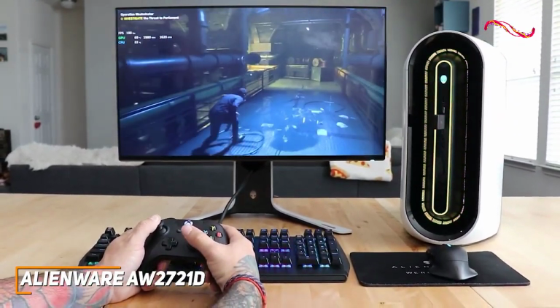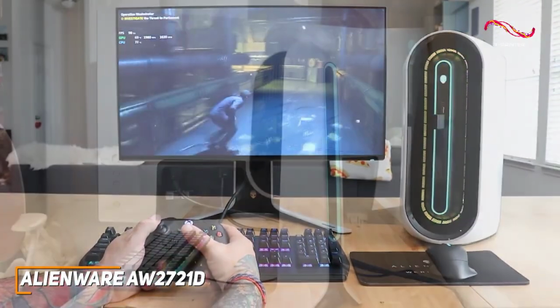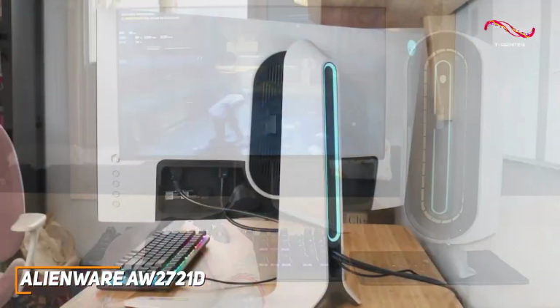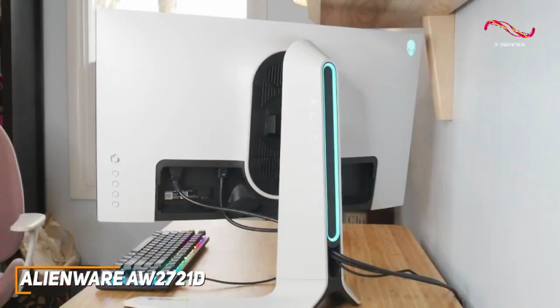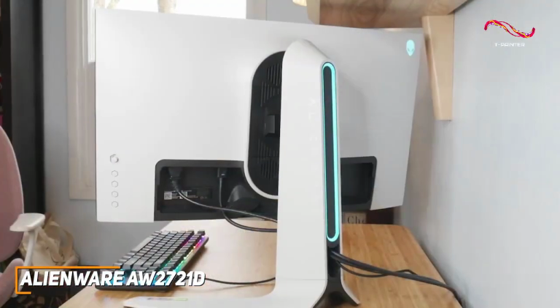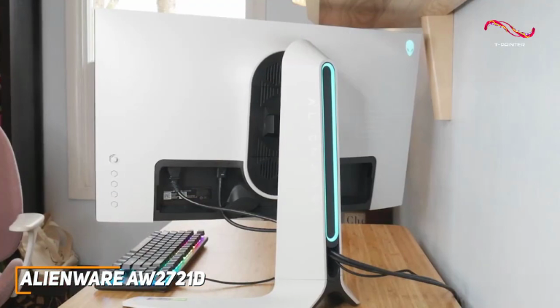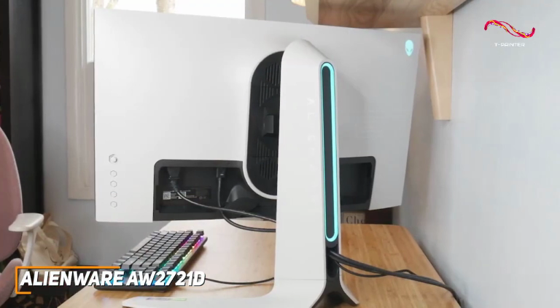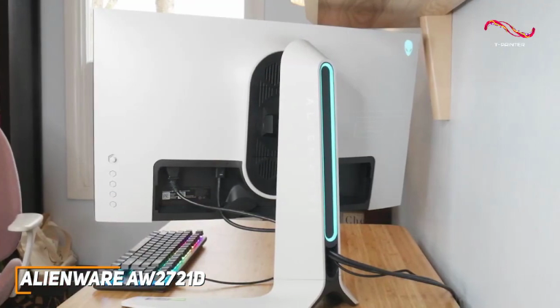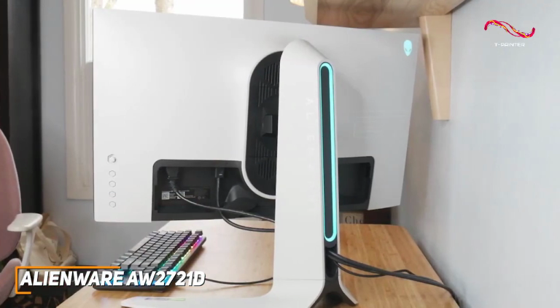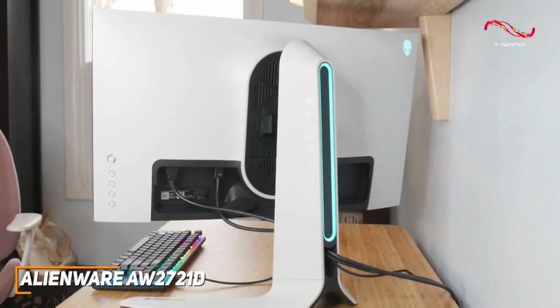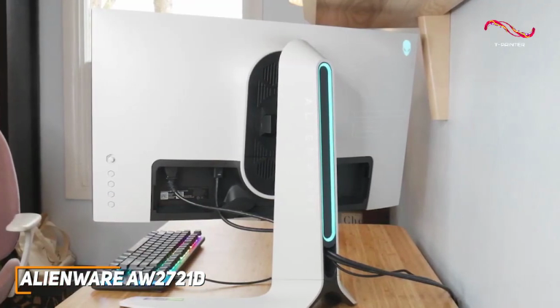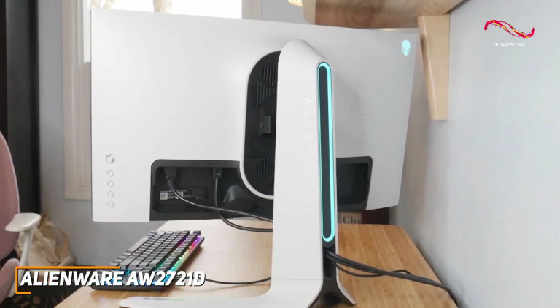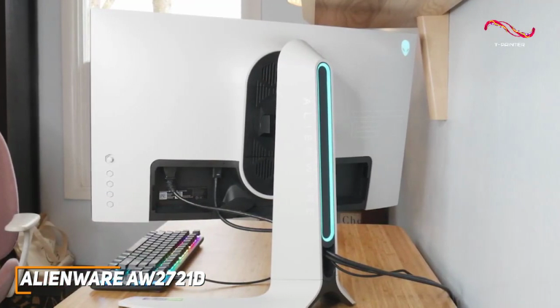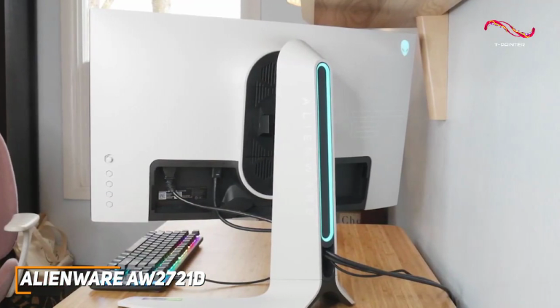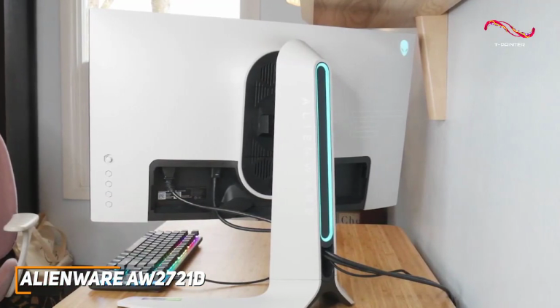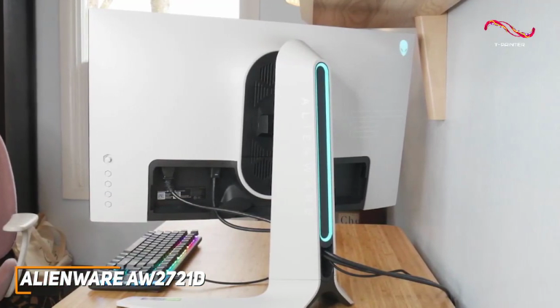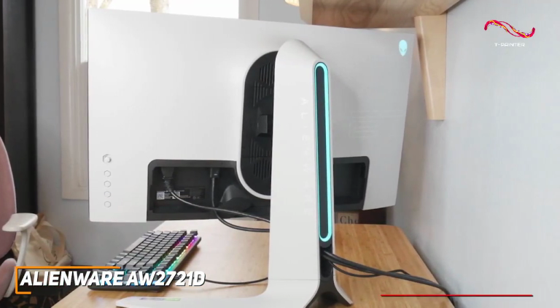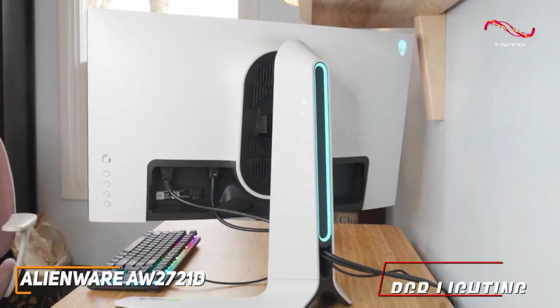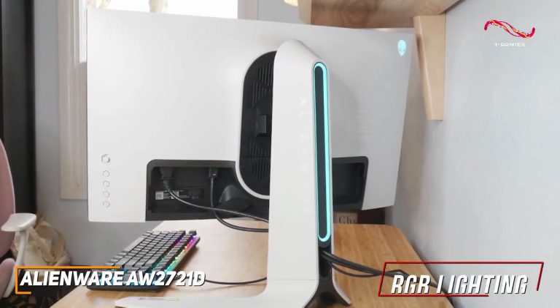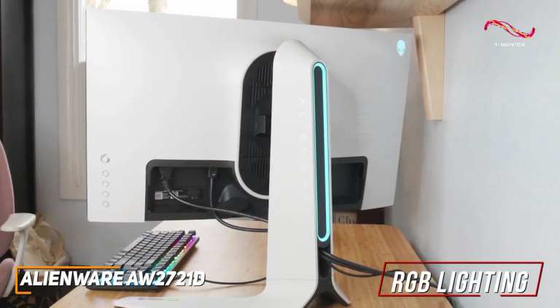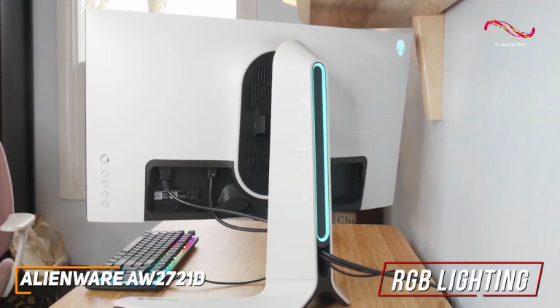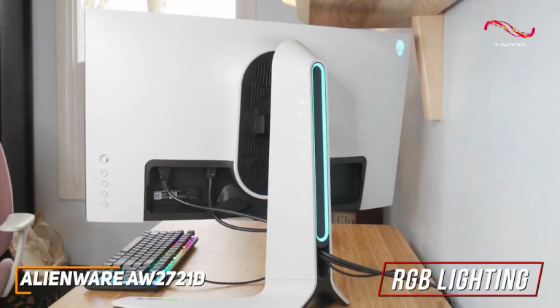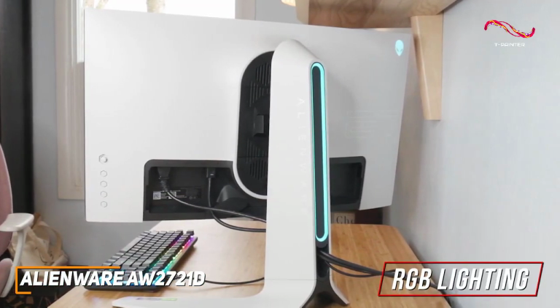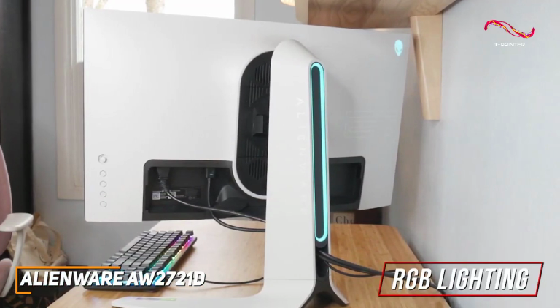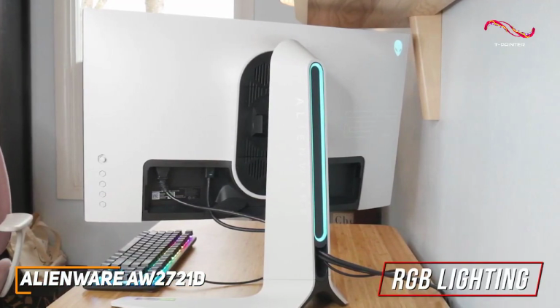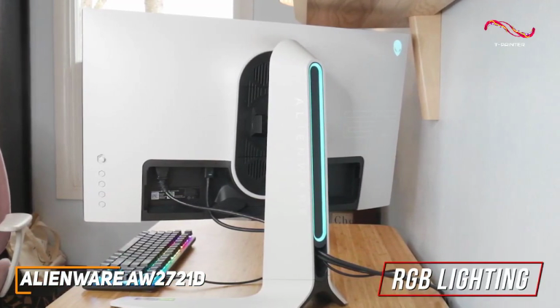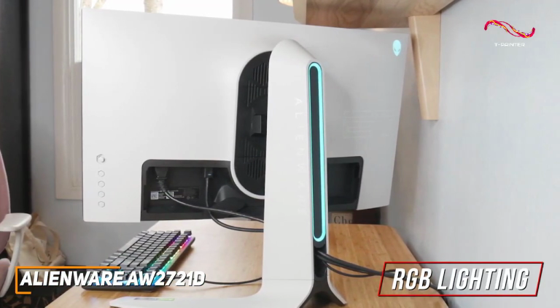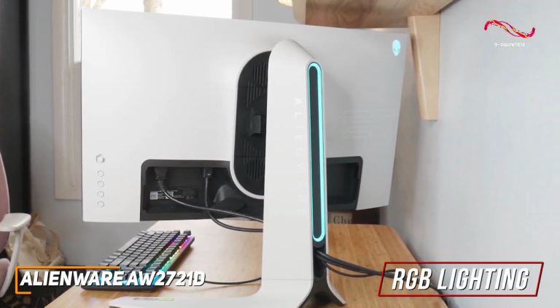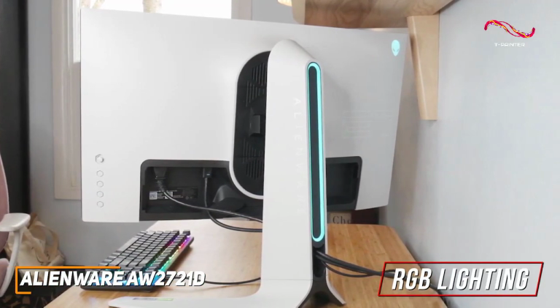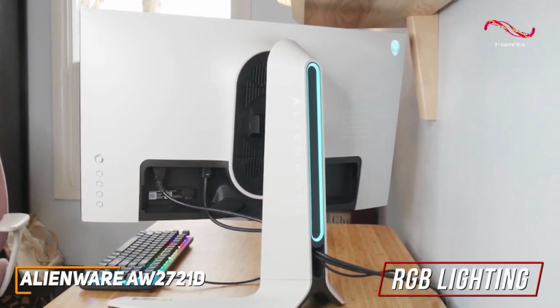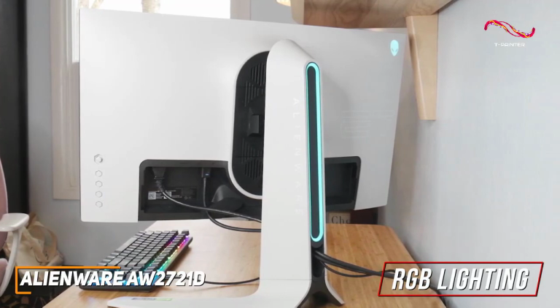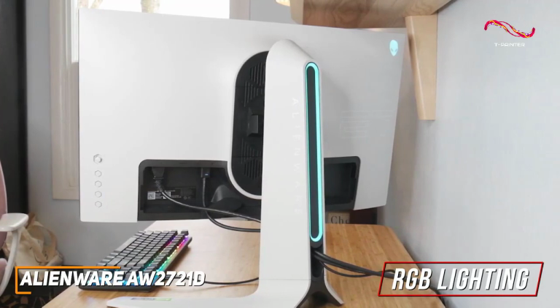It has a sleek, gamer-oriented design that features customizable RGB lighting along the back of the stand and the outer casing.